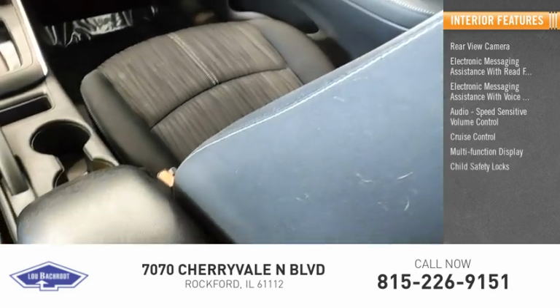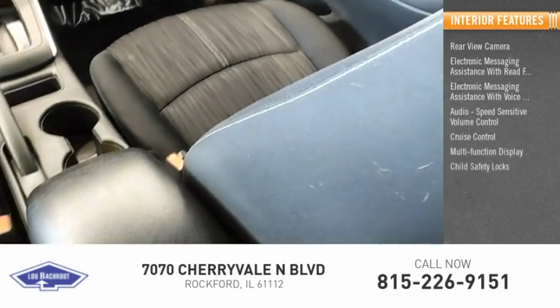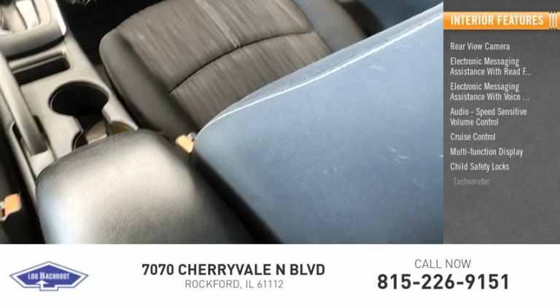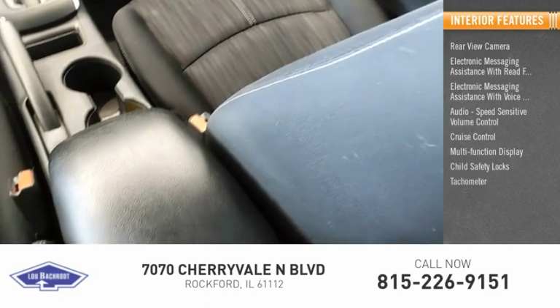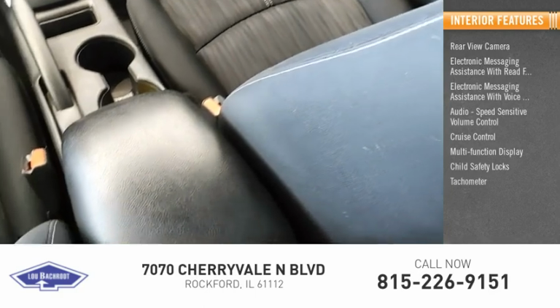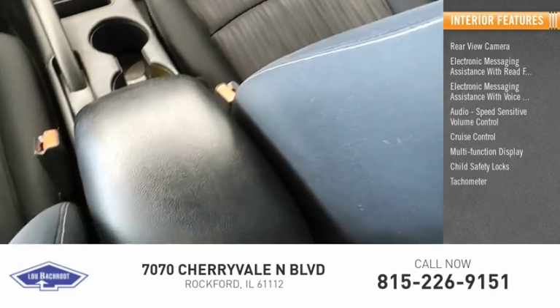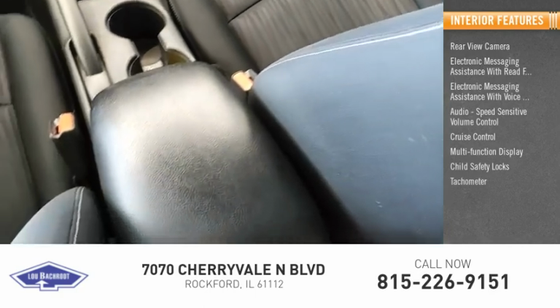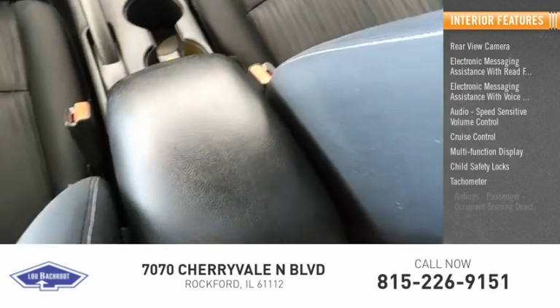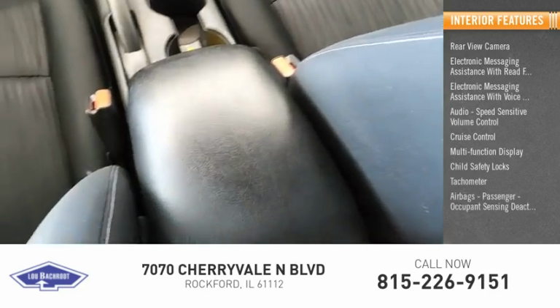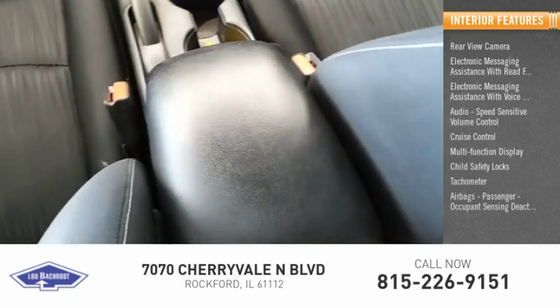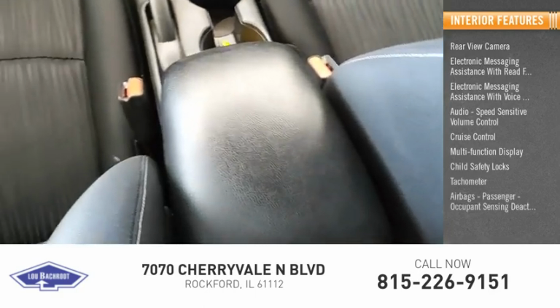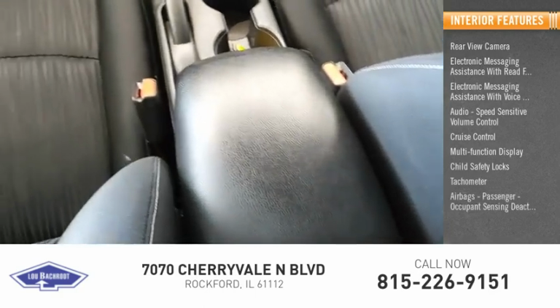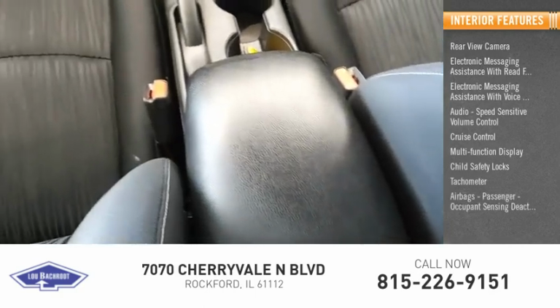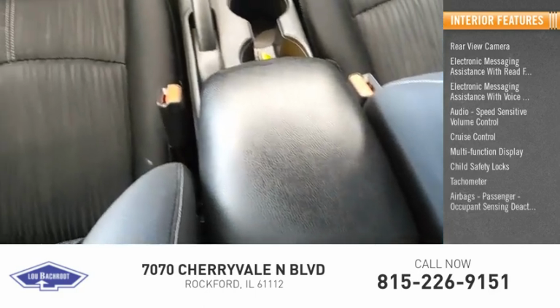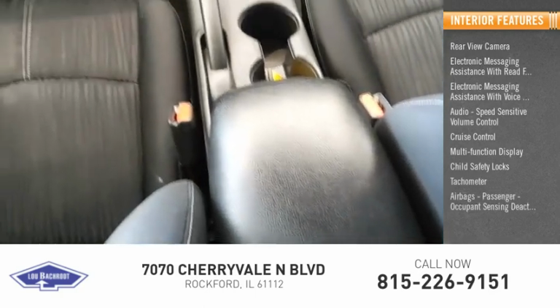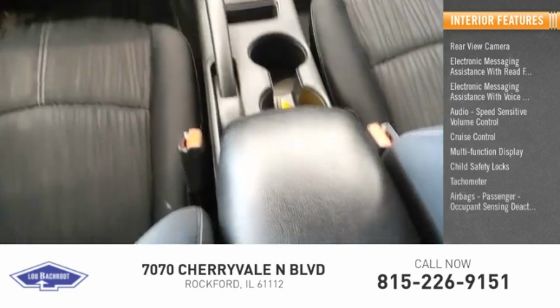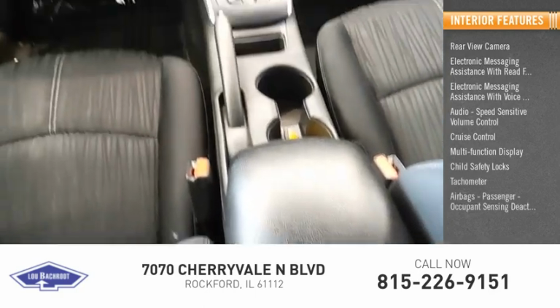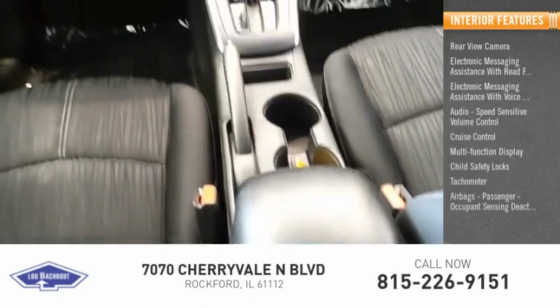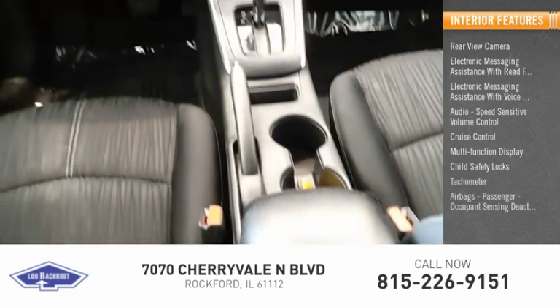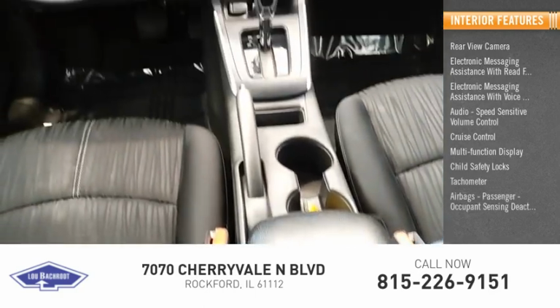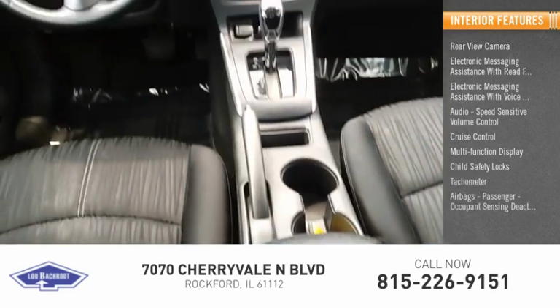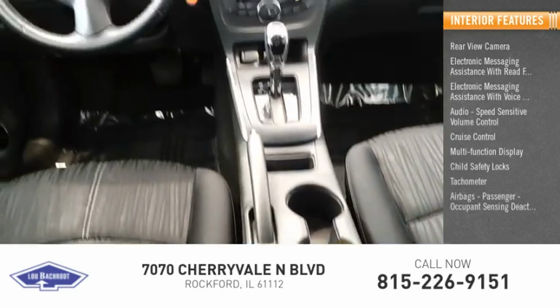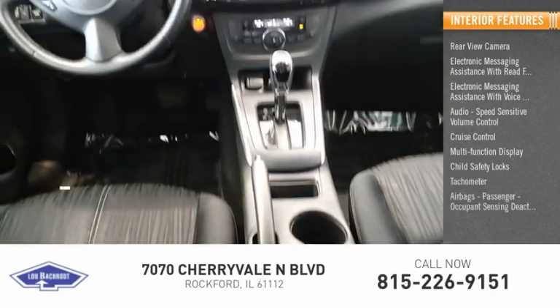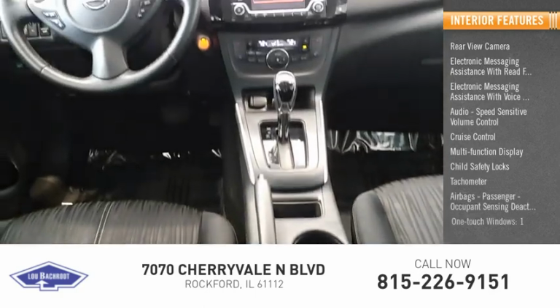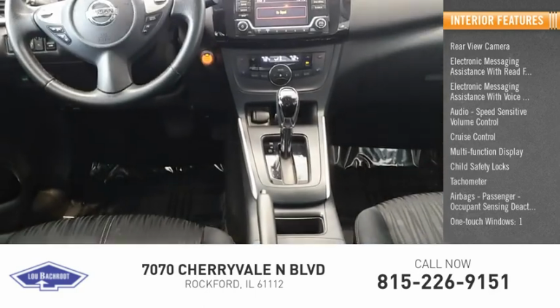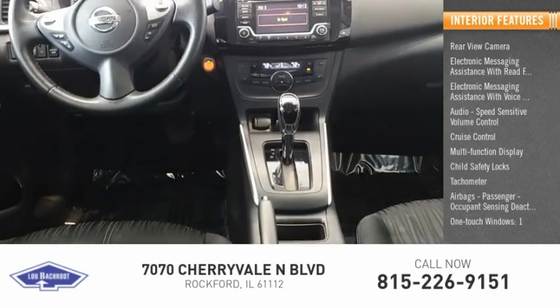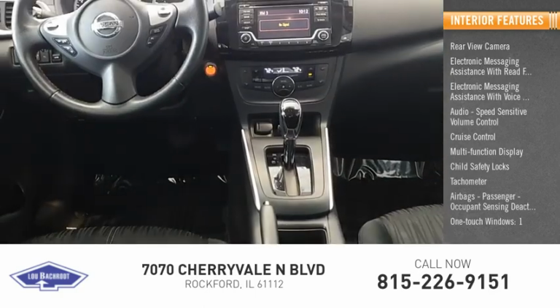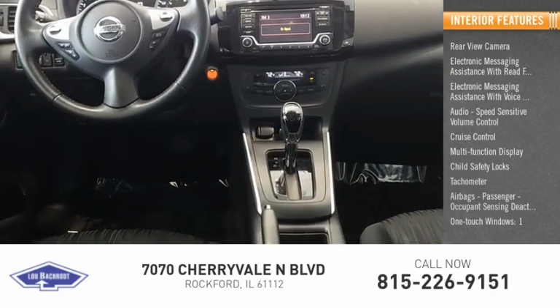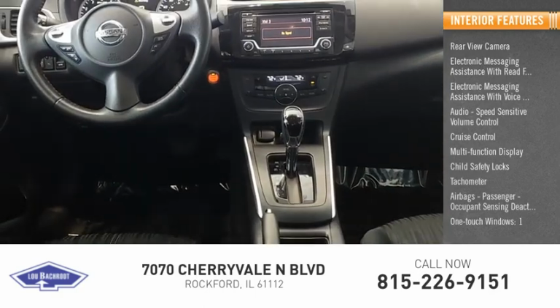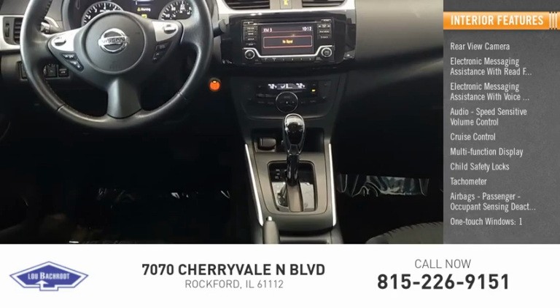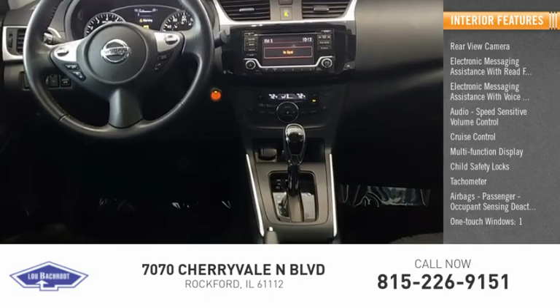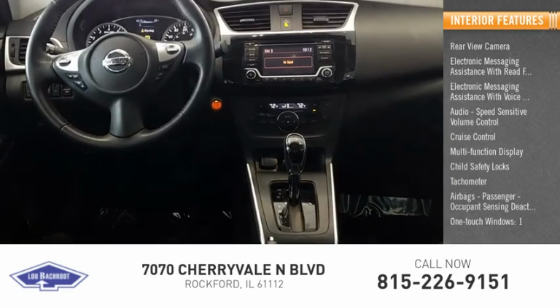Tachometer, airbags, passenger occupant sensing deactivation, and one-touch windows.